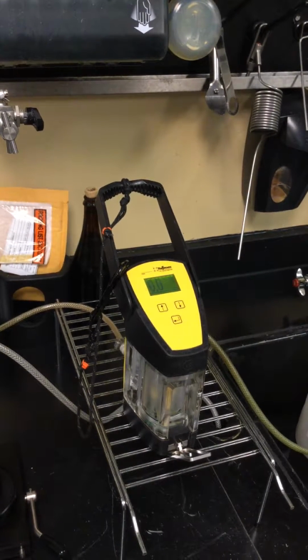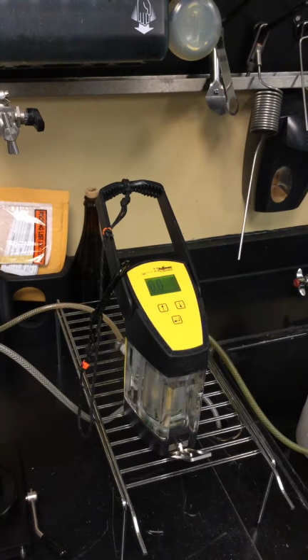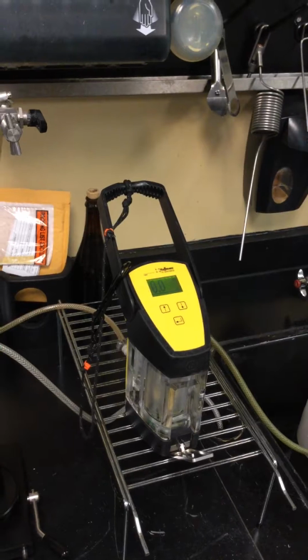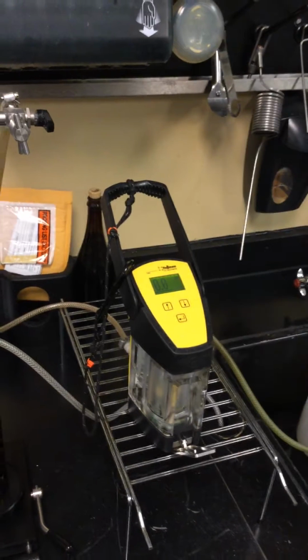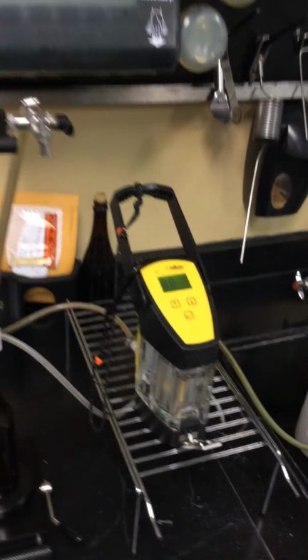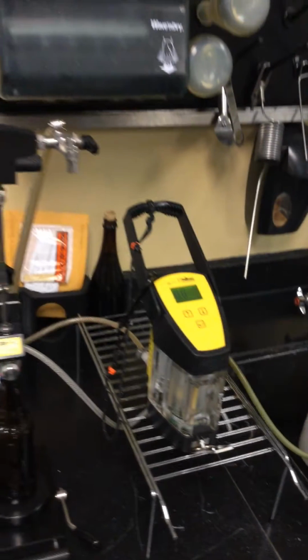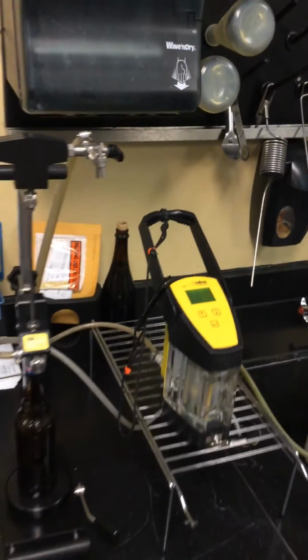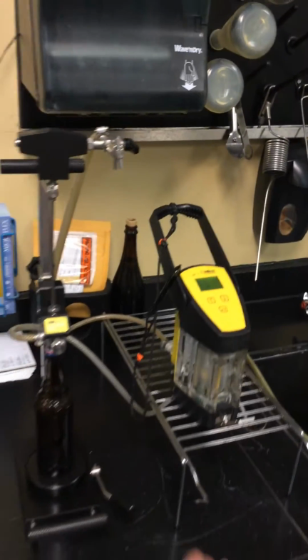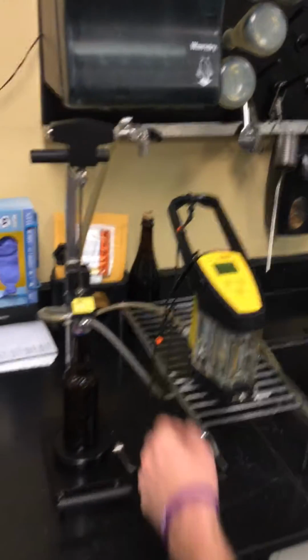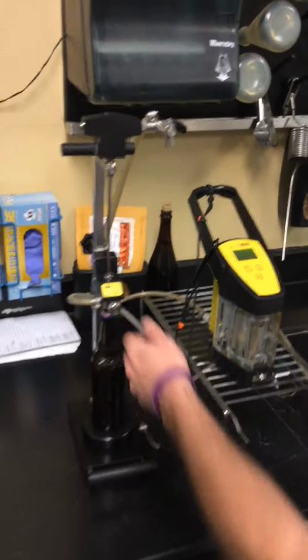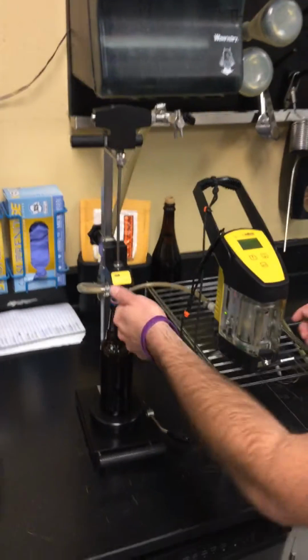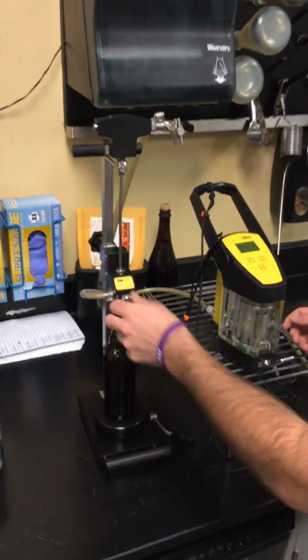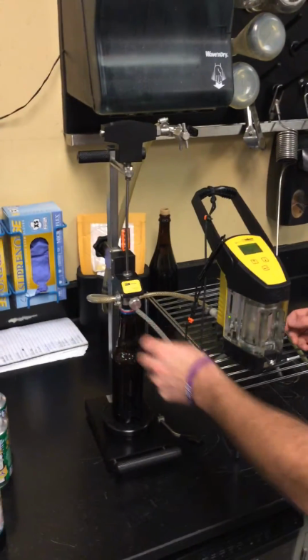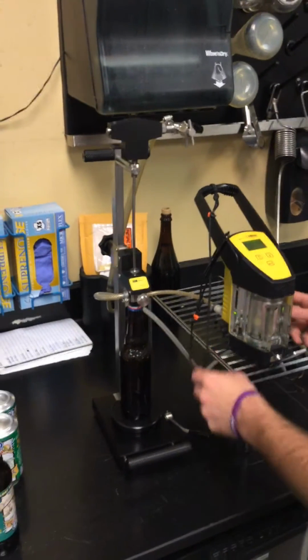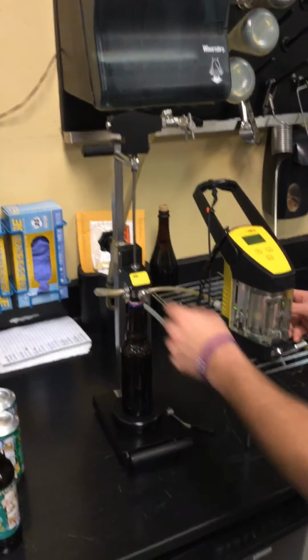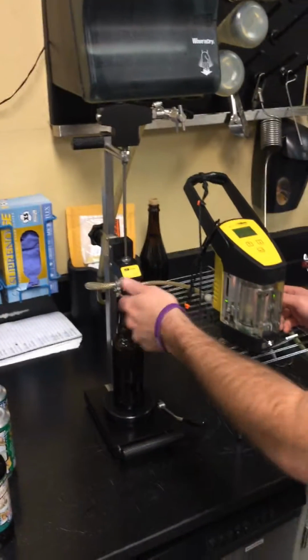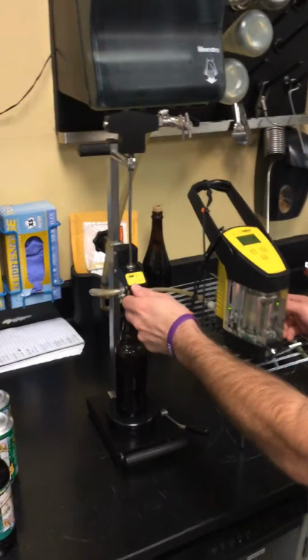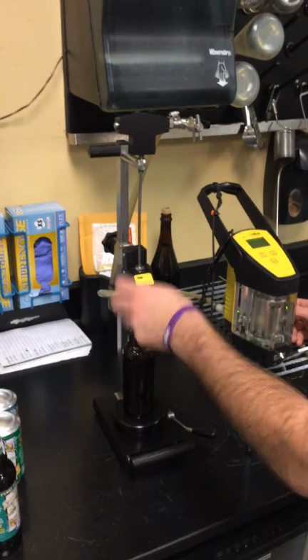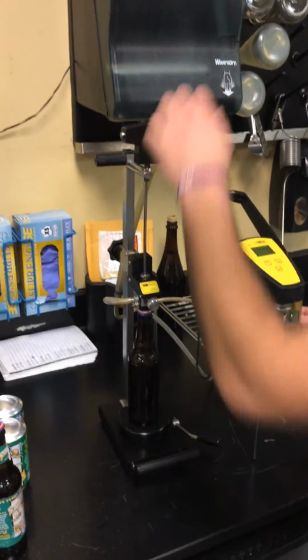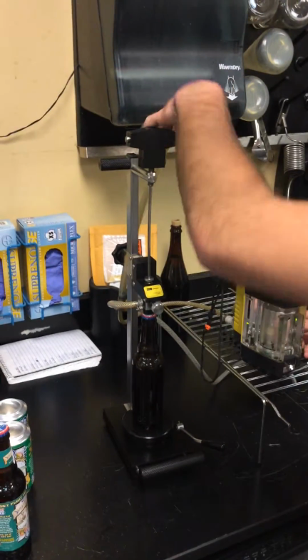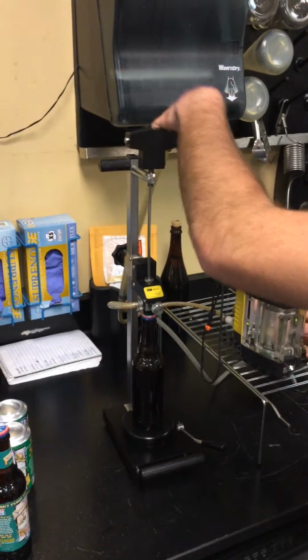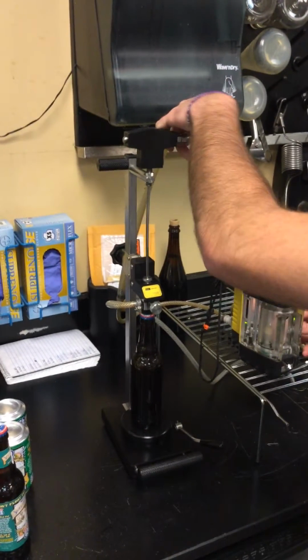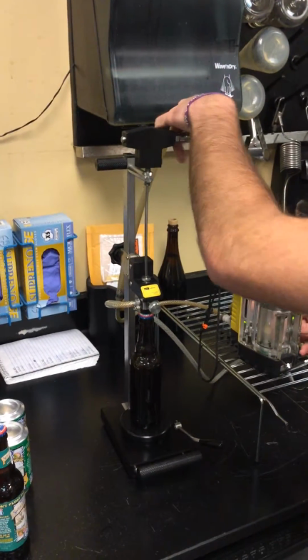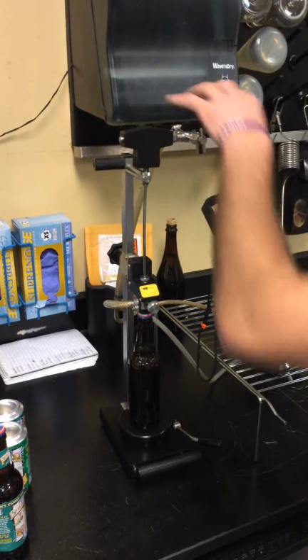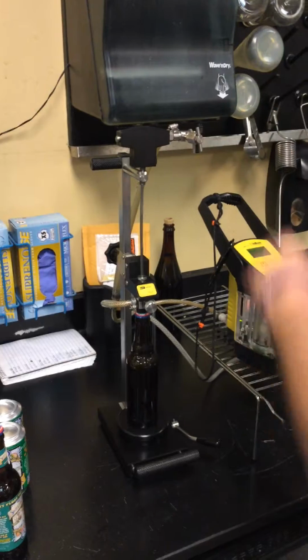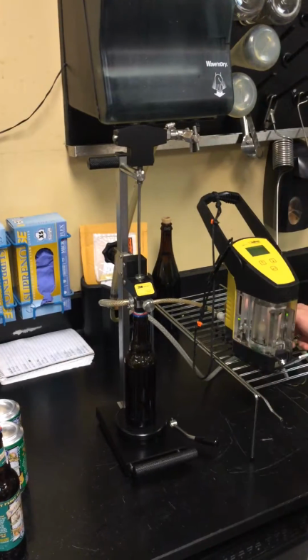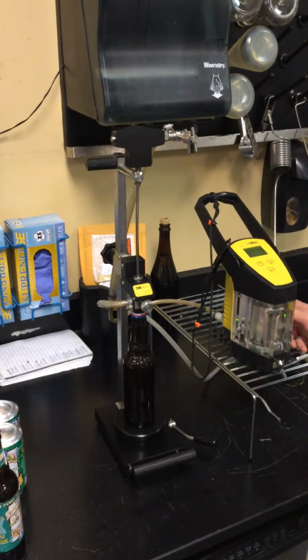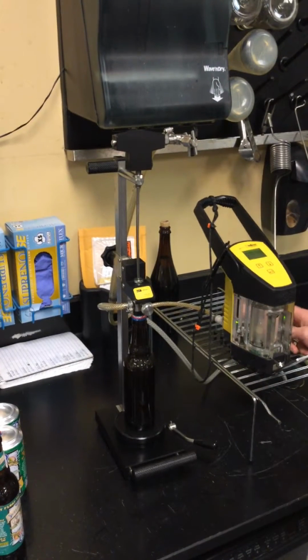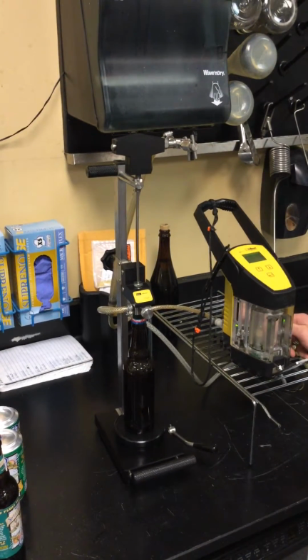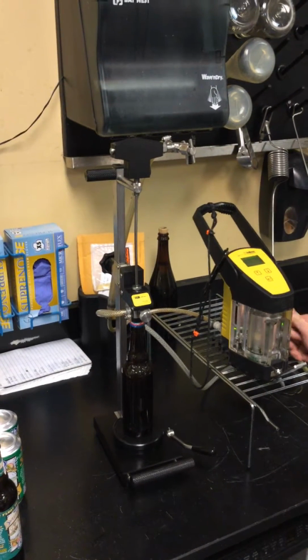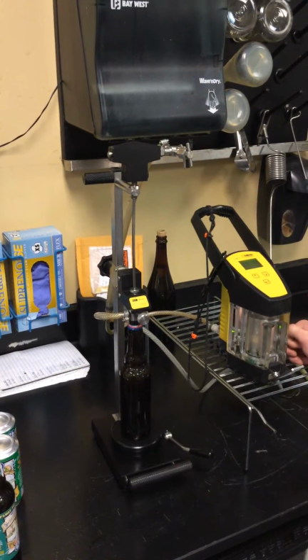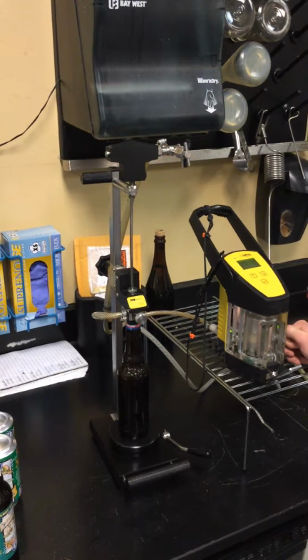So we set it in here, CO2 is correct. Now close your gas valve, top valve, then close your side port.